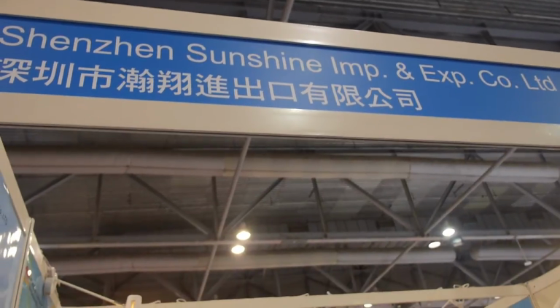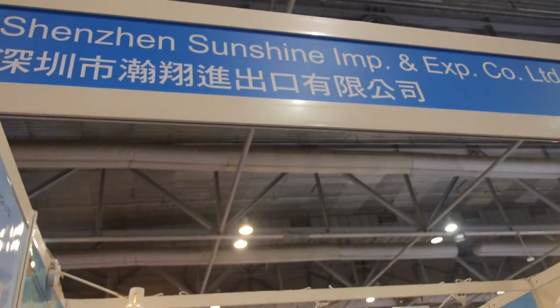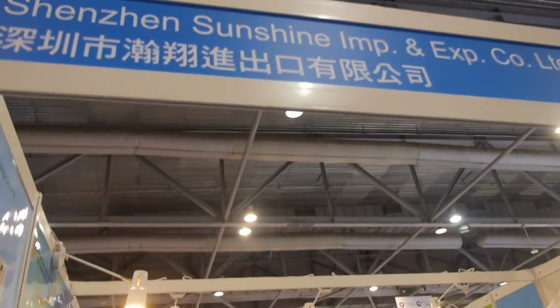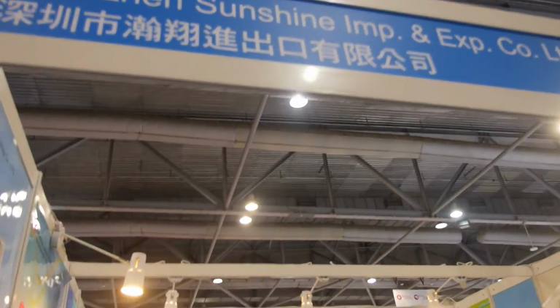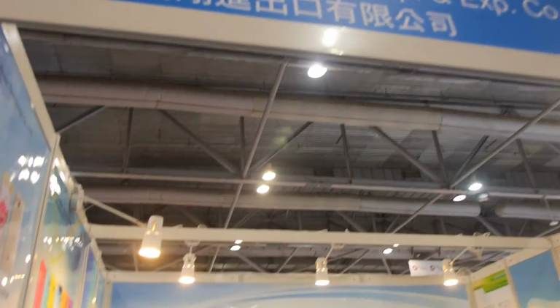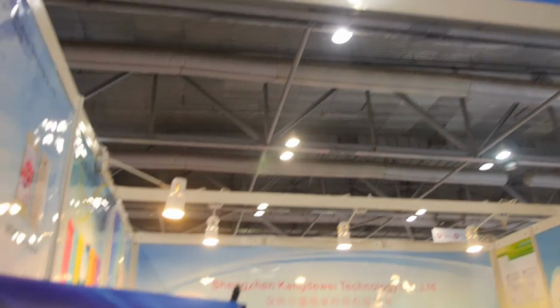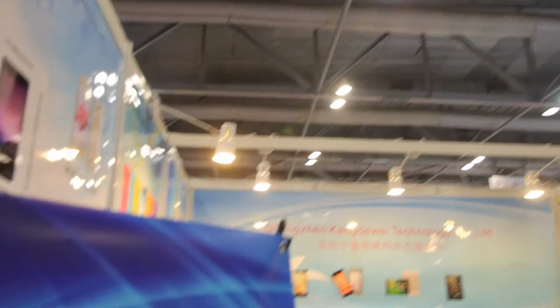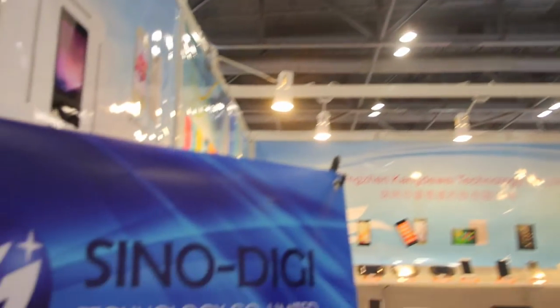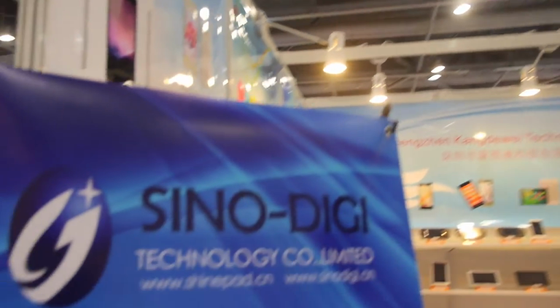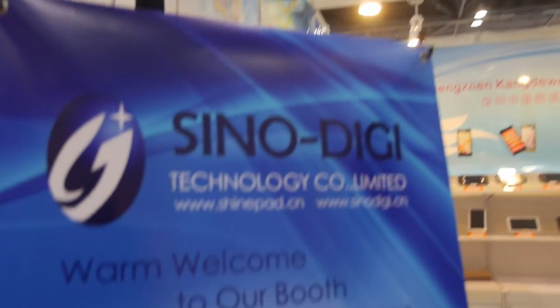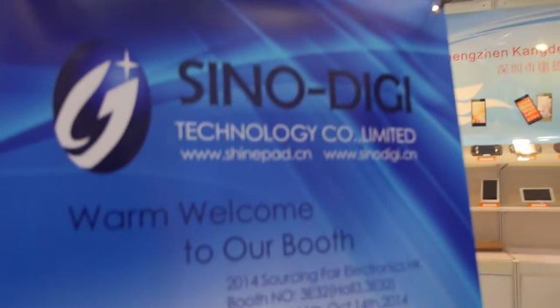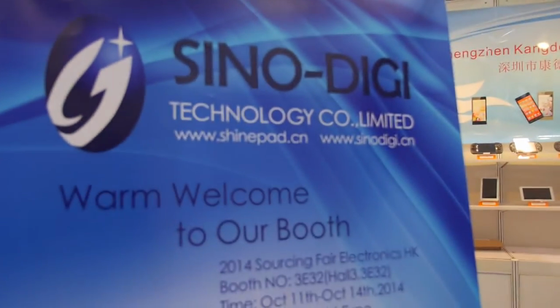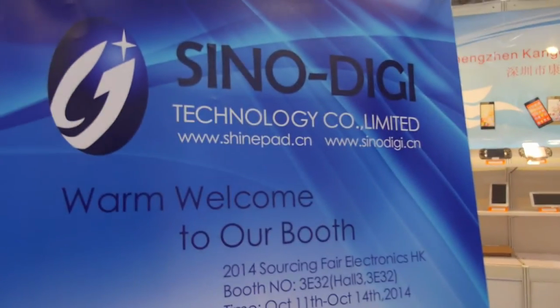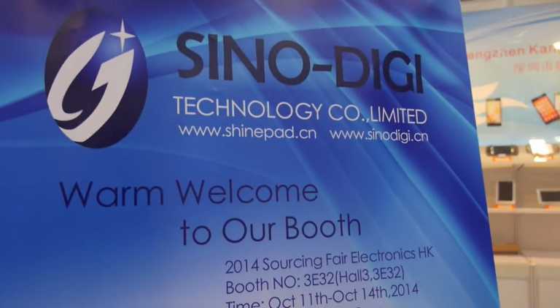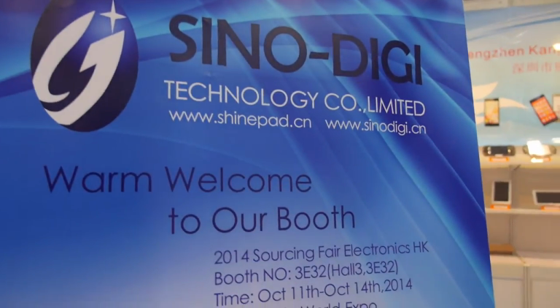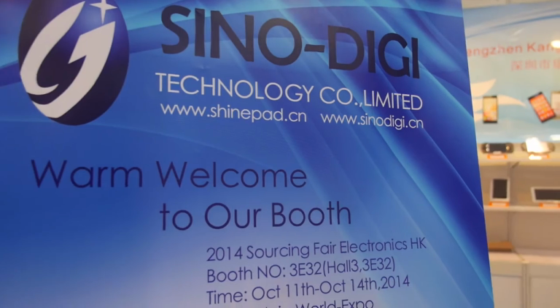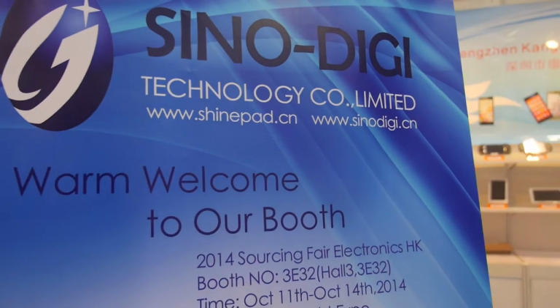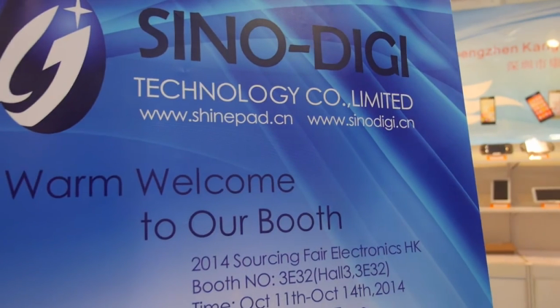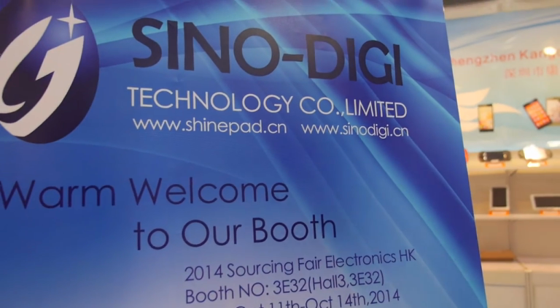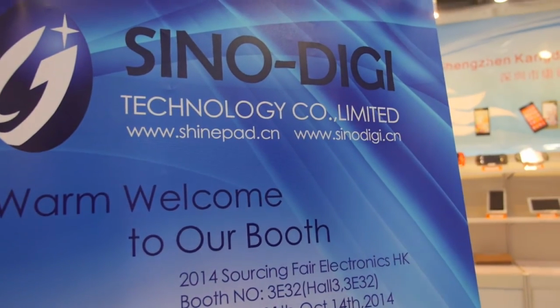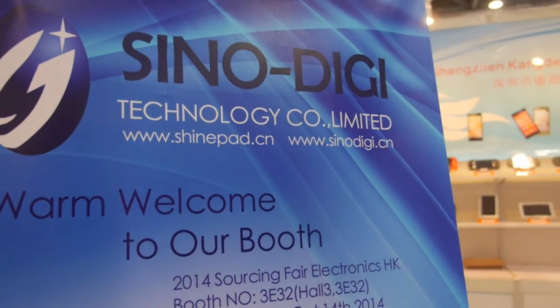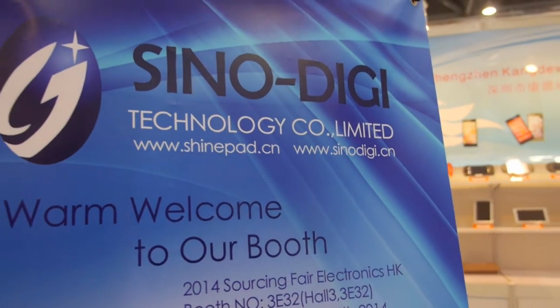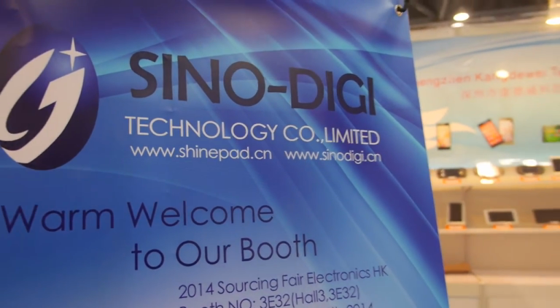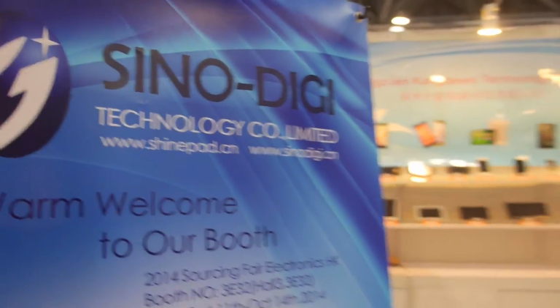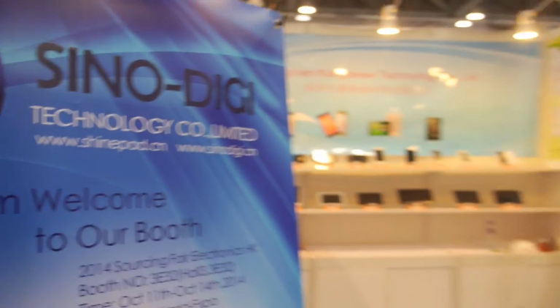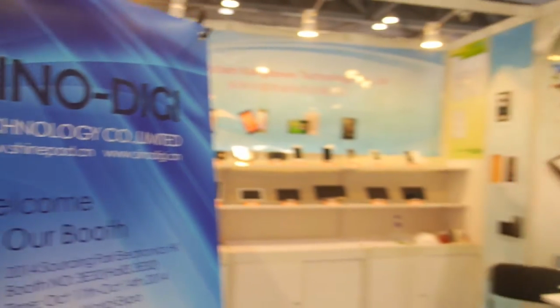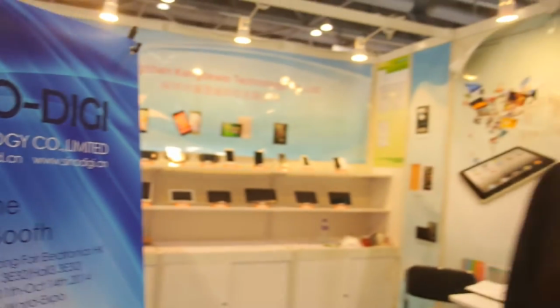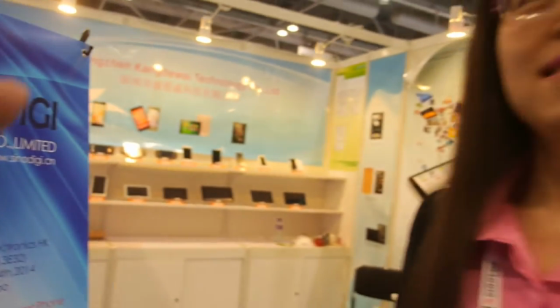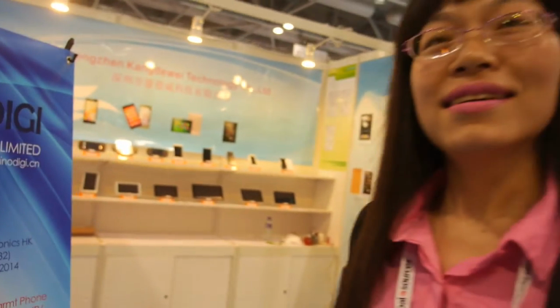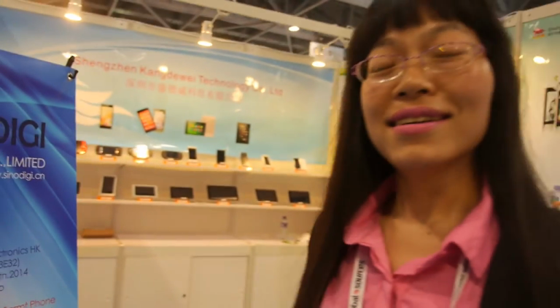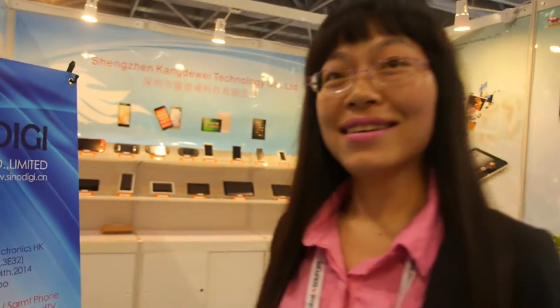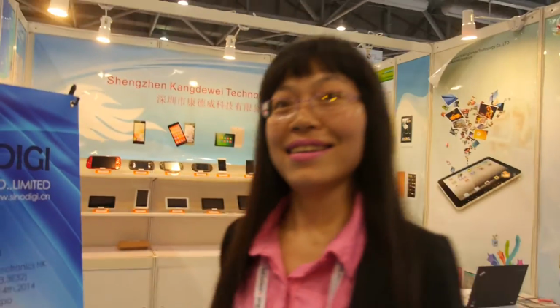We're here at Sunshine Imp Sinu DG. So what are you showing here?